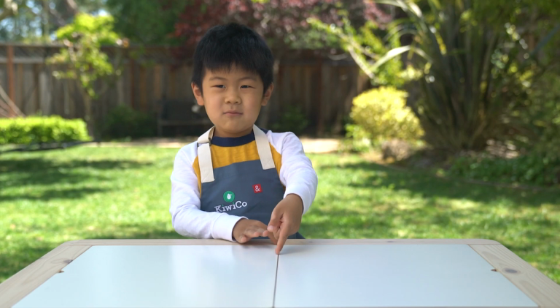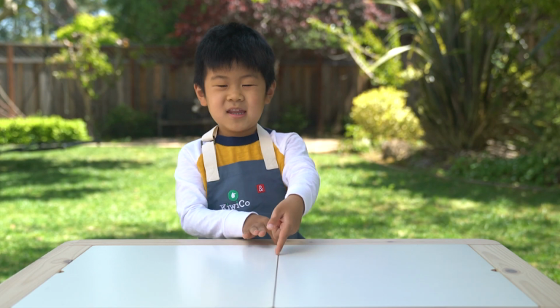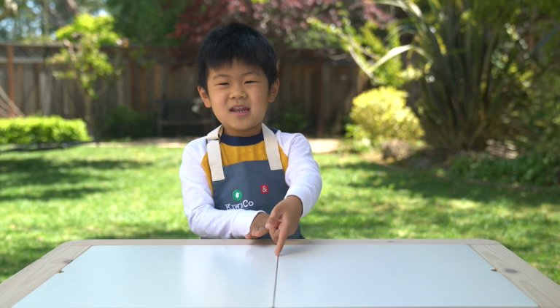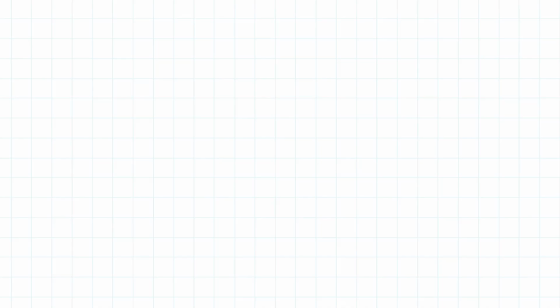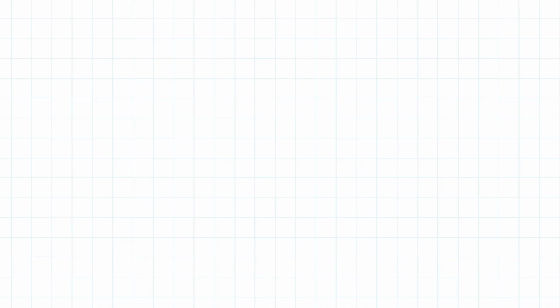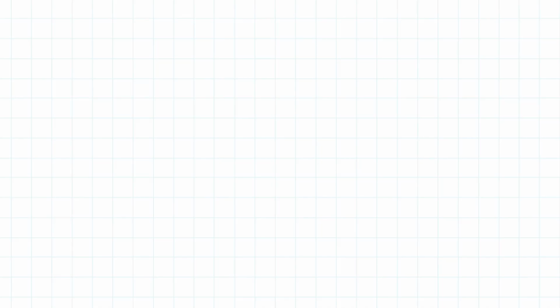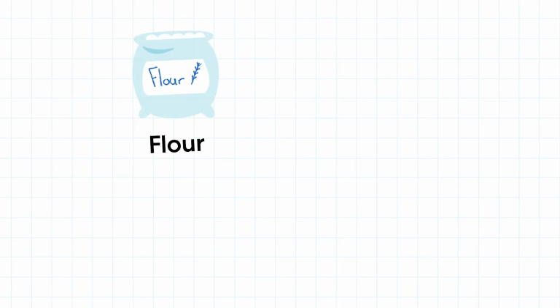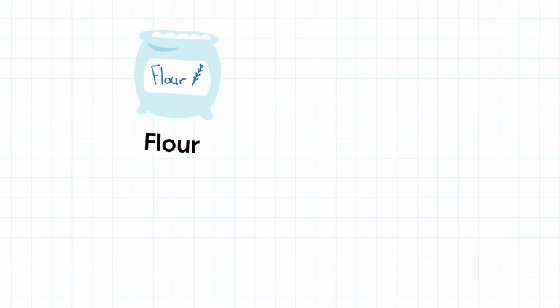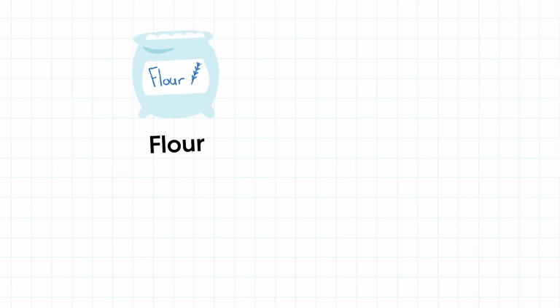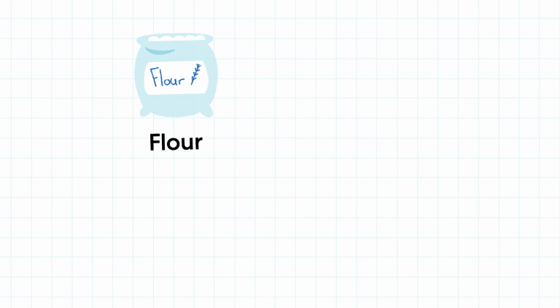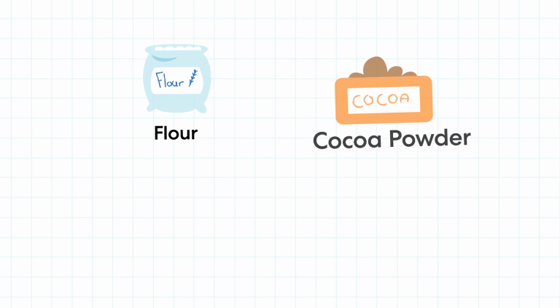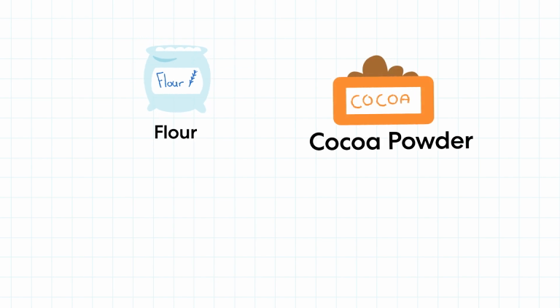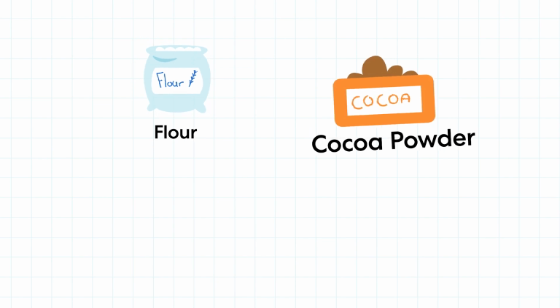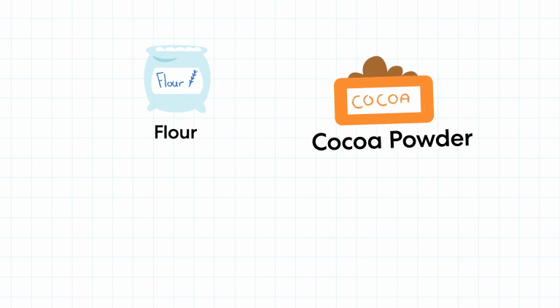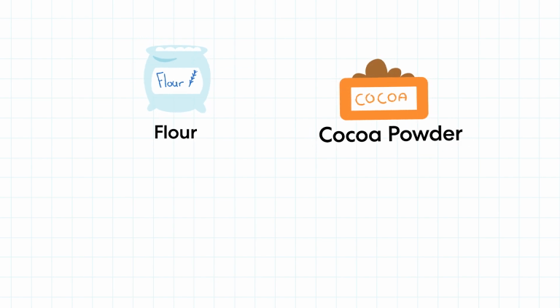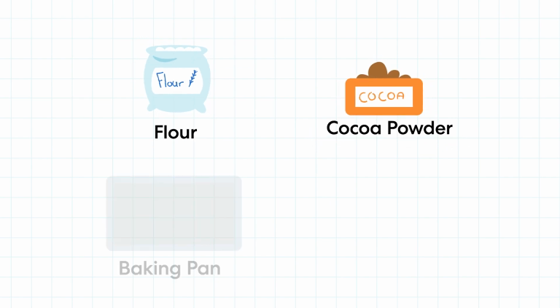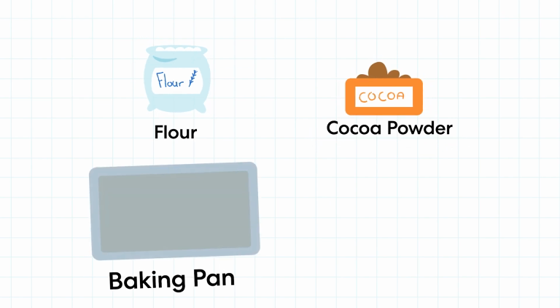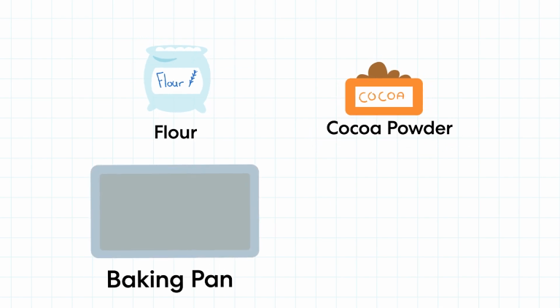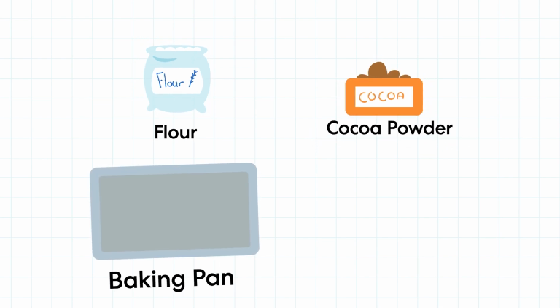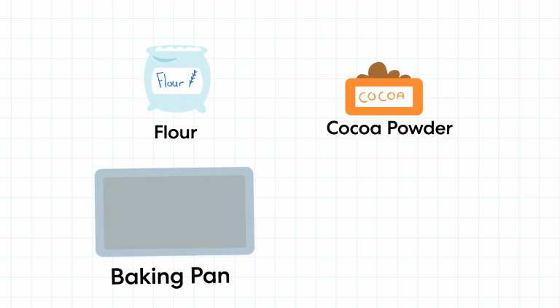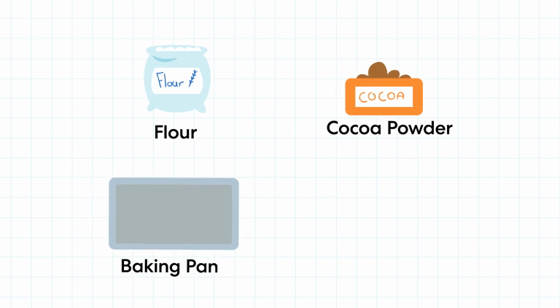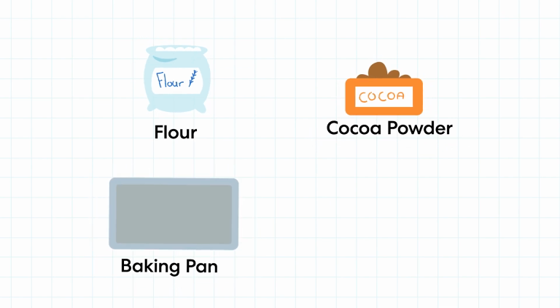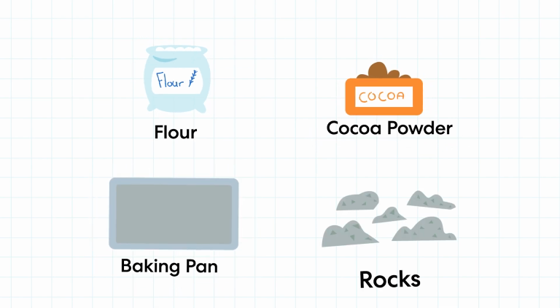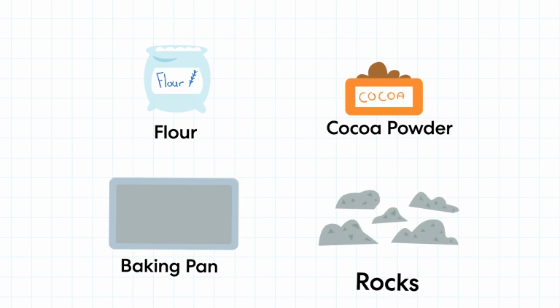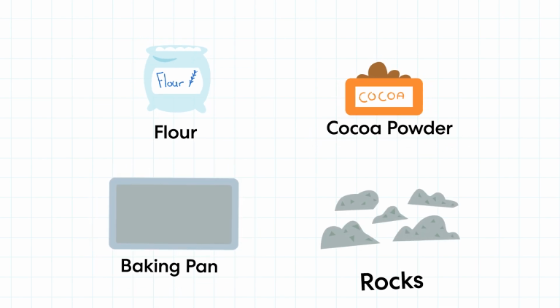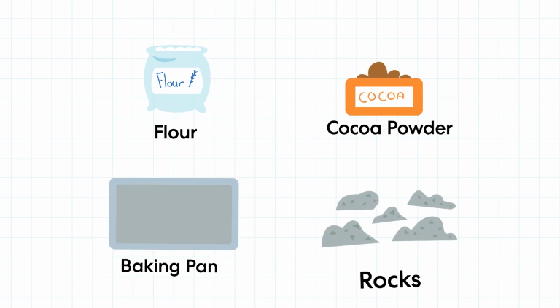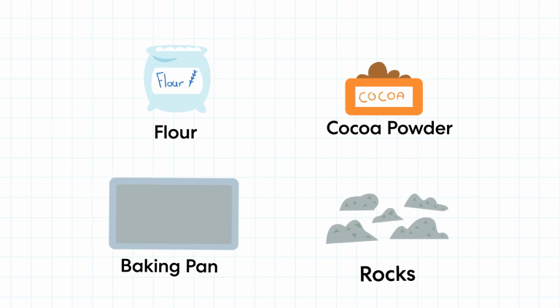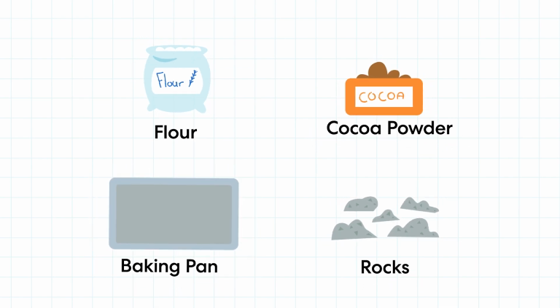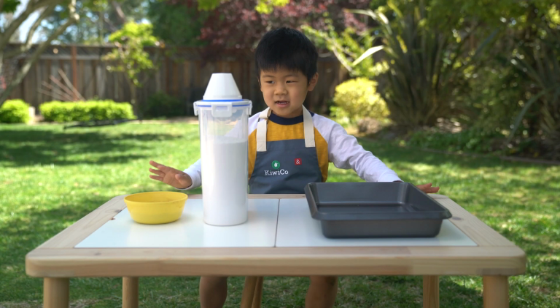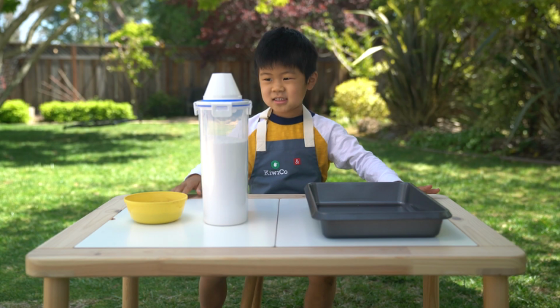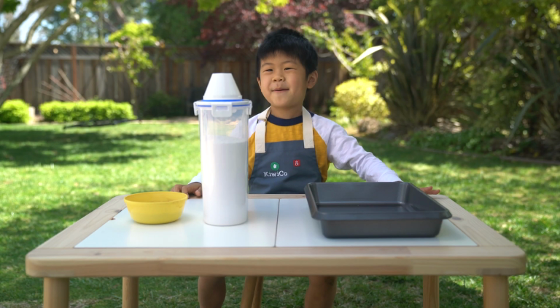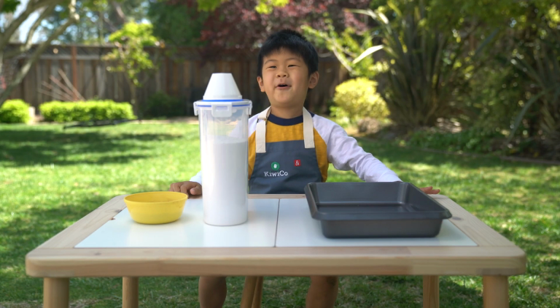We need flour, cocoa powder, a baking pan, rocks, and a table.